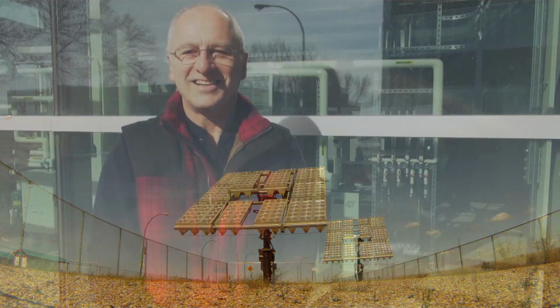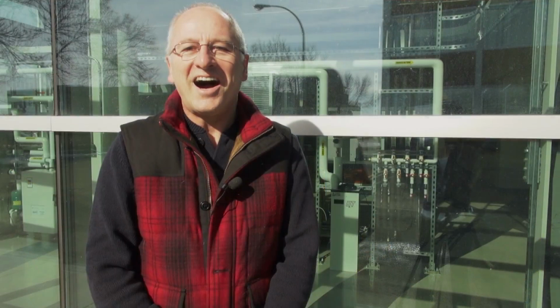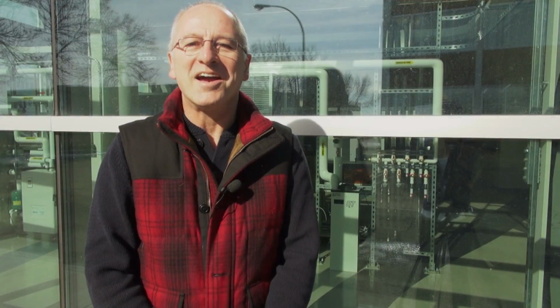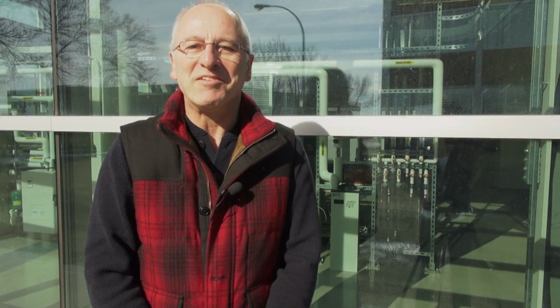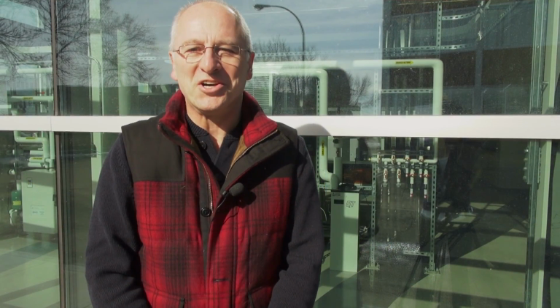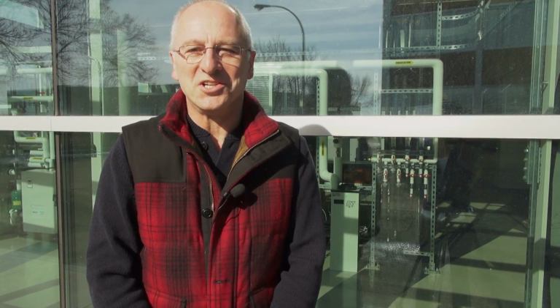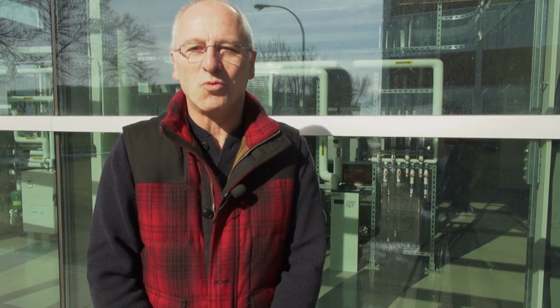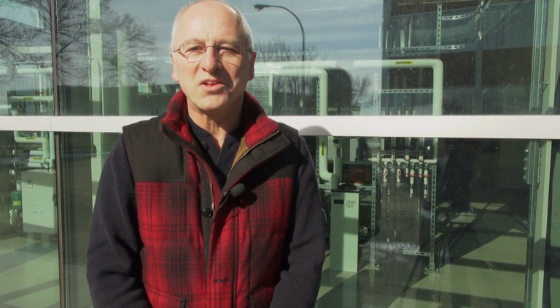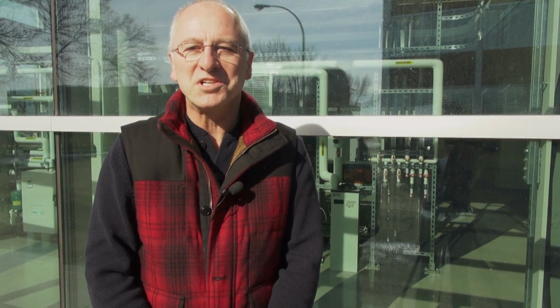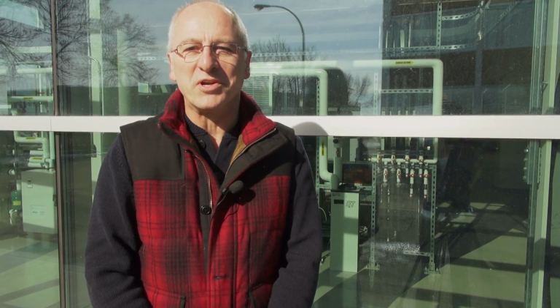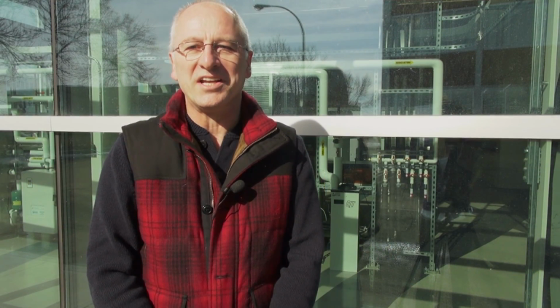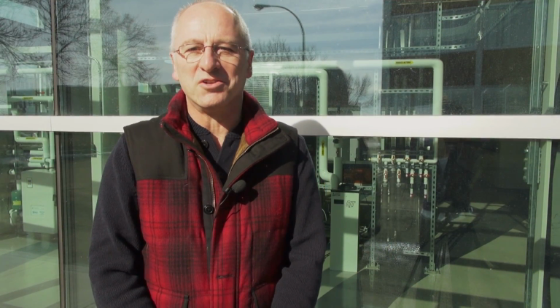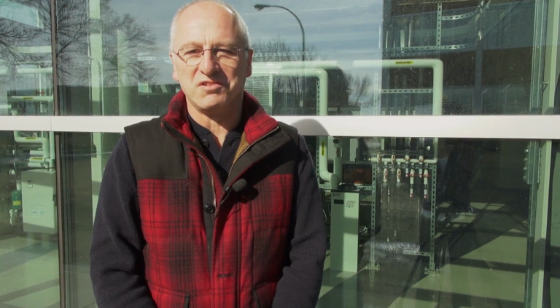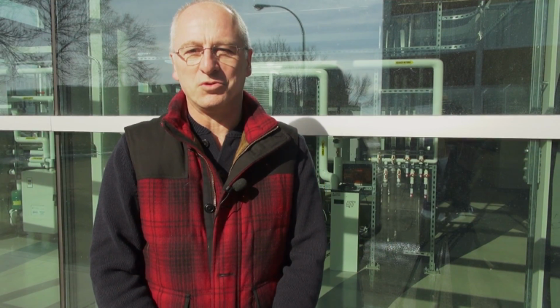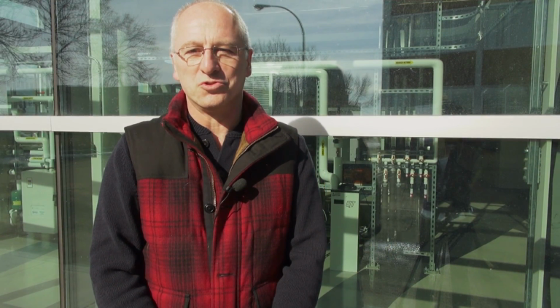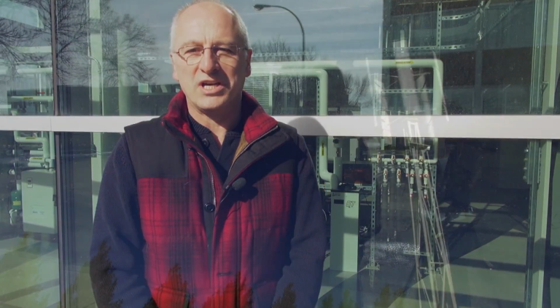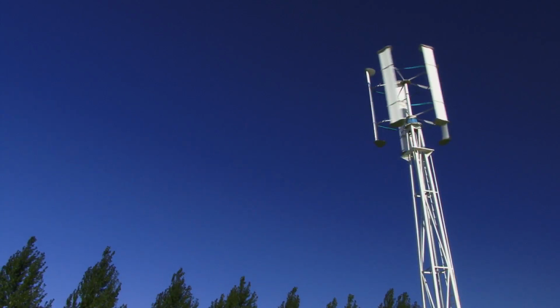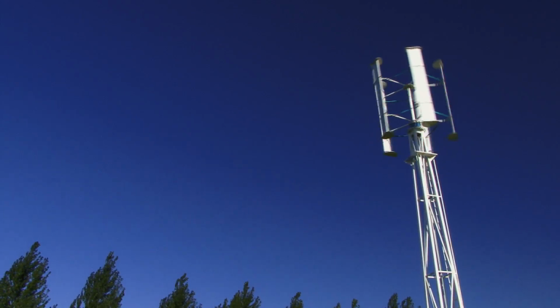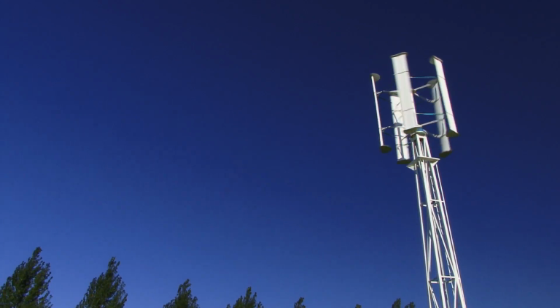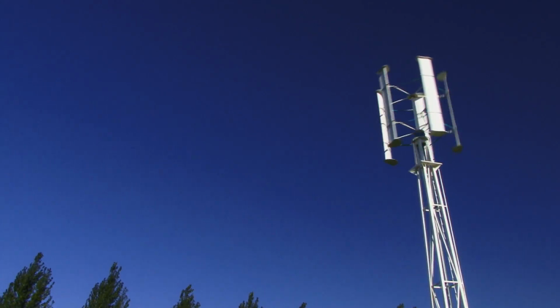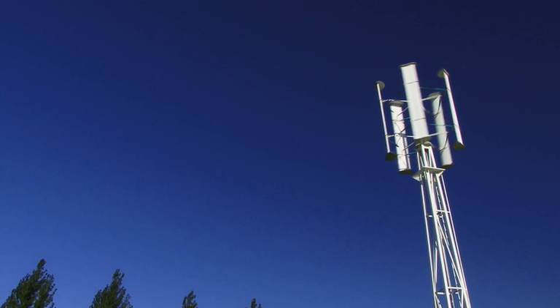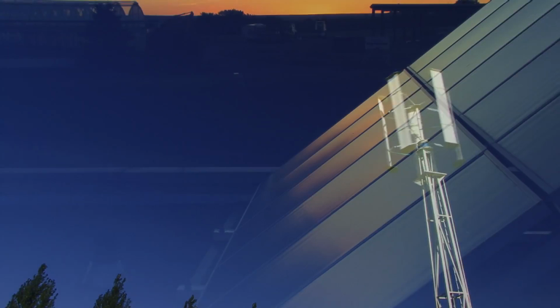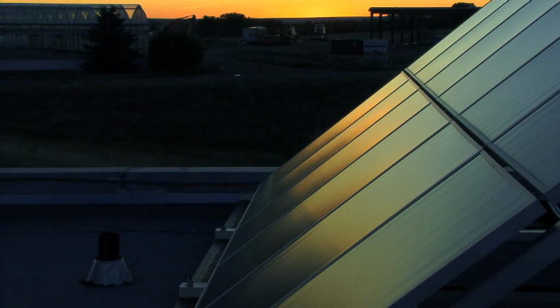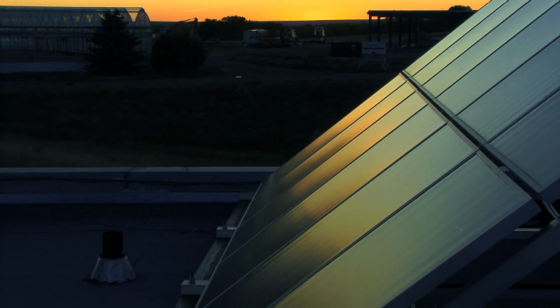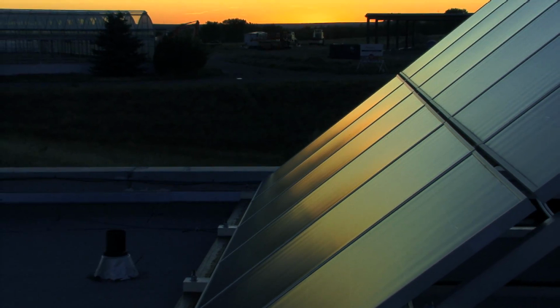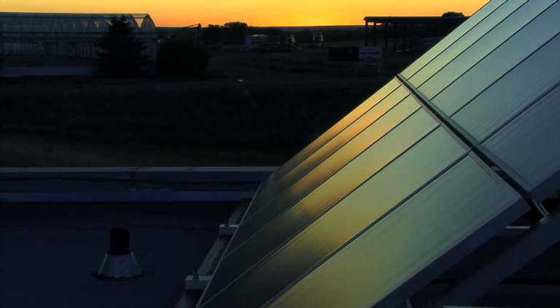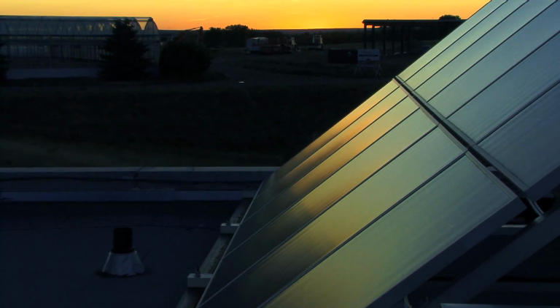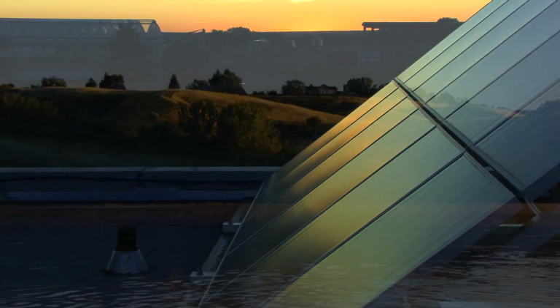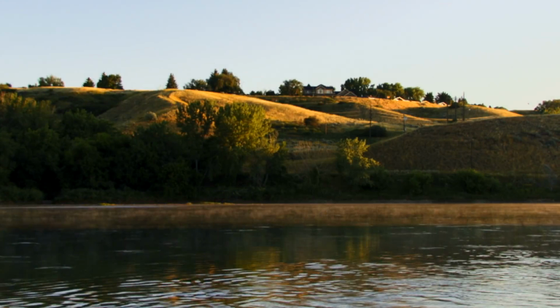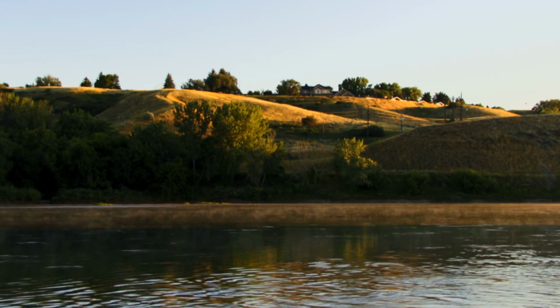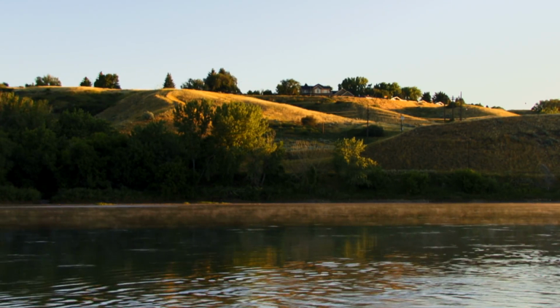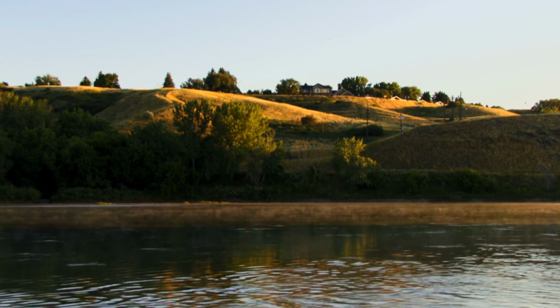Hi, I'm David Dodge. Welcome to Green Energy Futures. Join me as we uncover unique energy solutions across Canada.